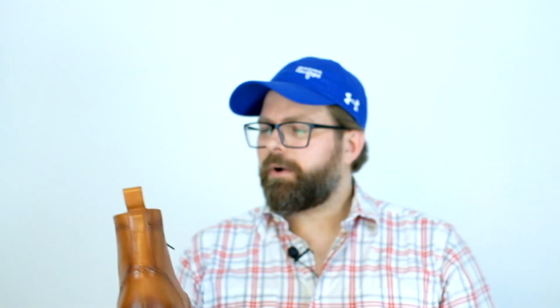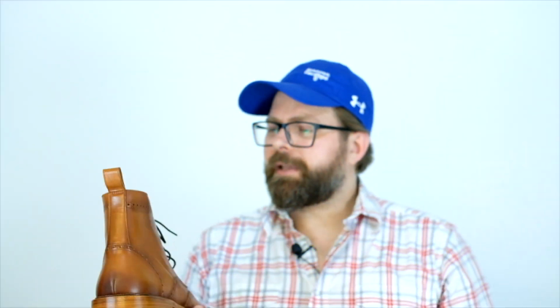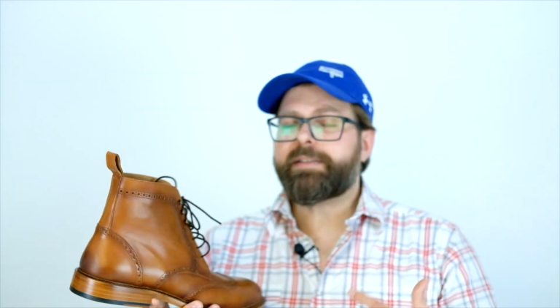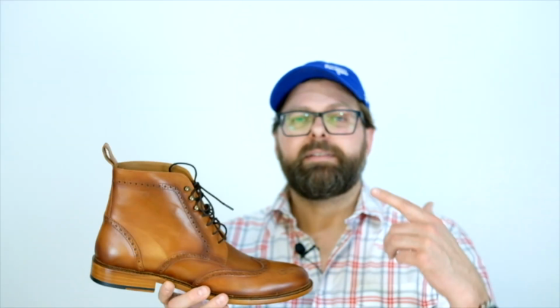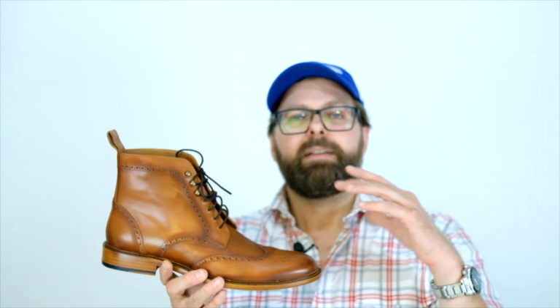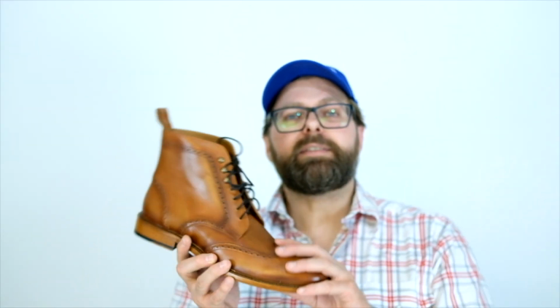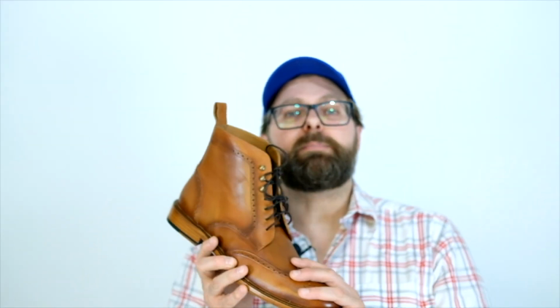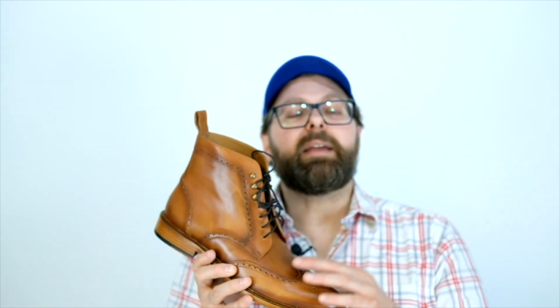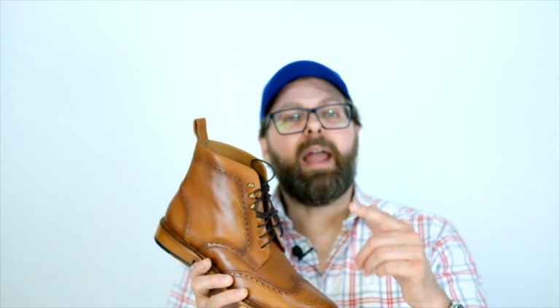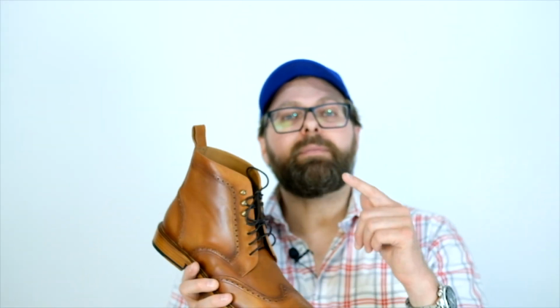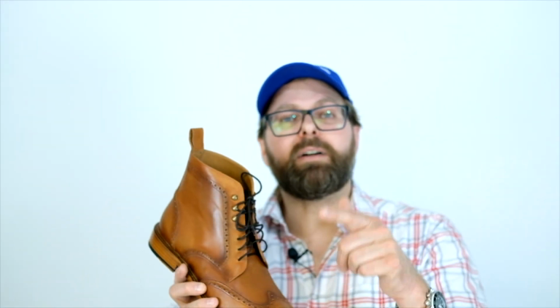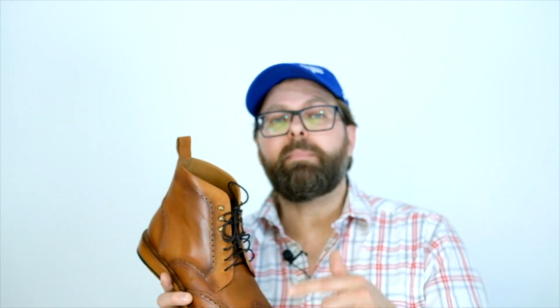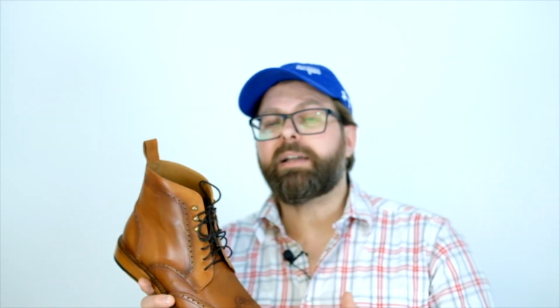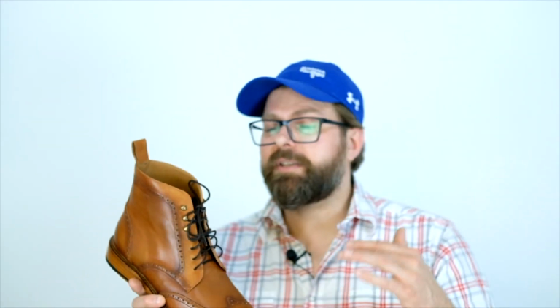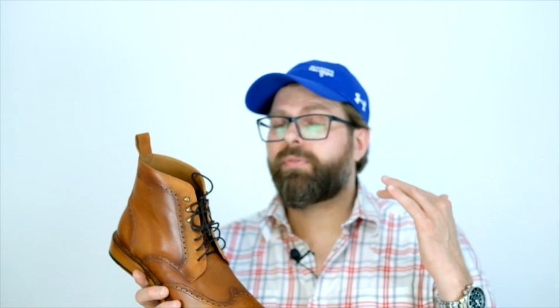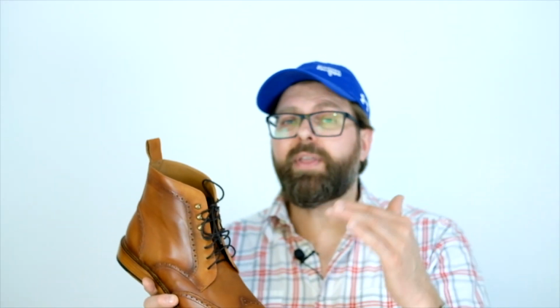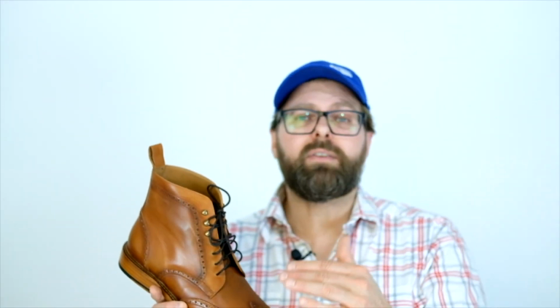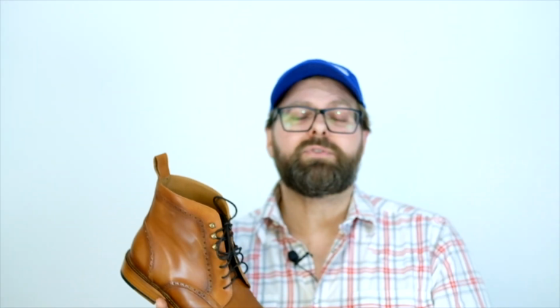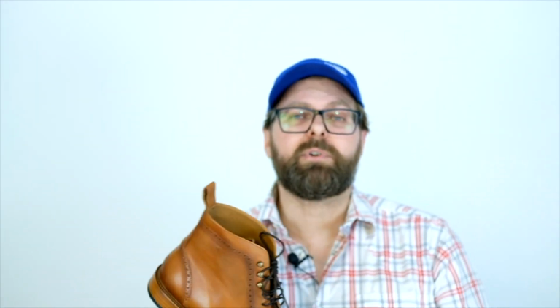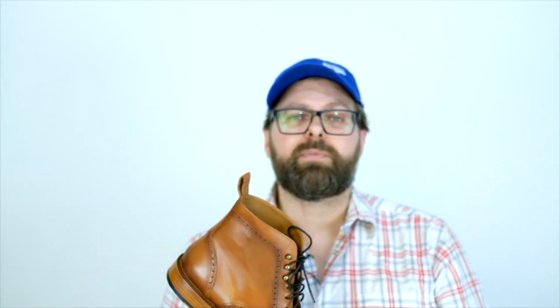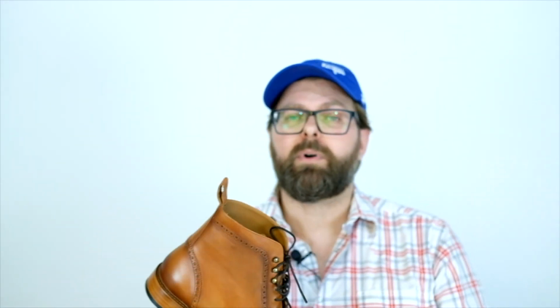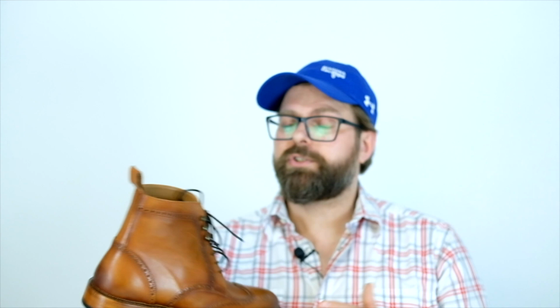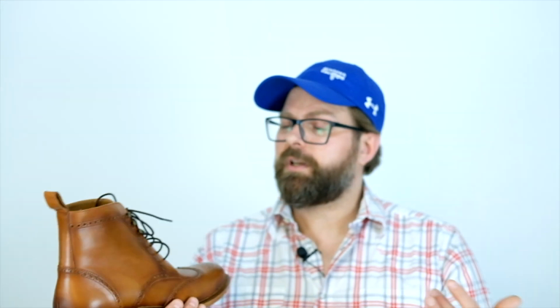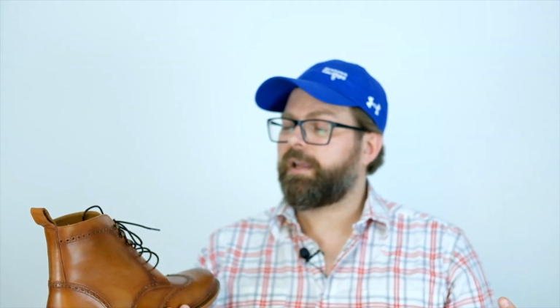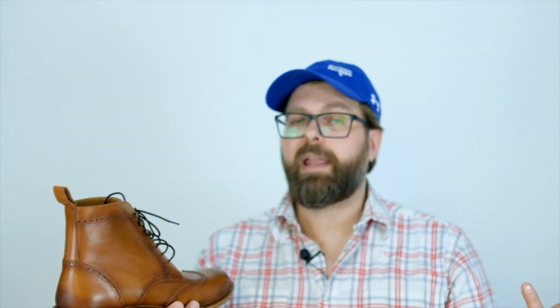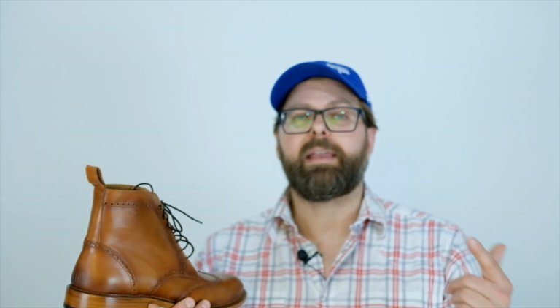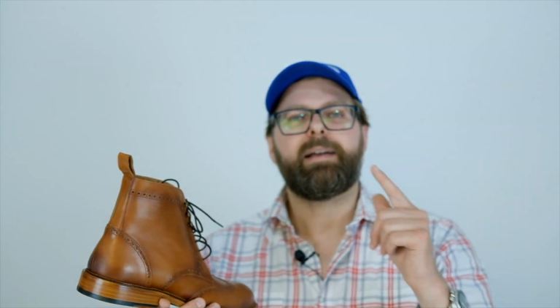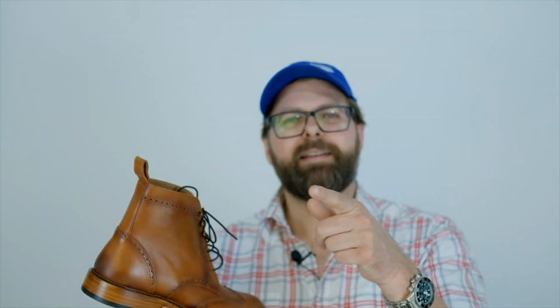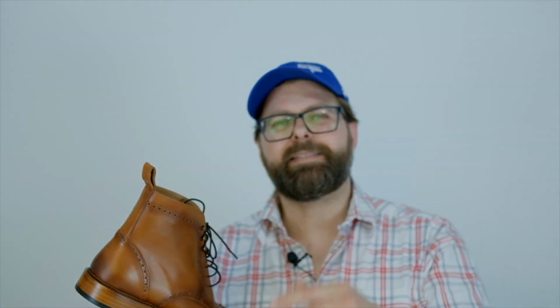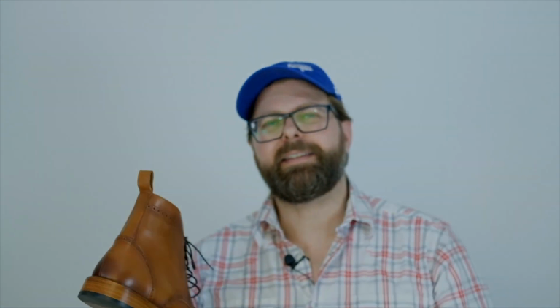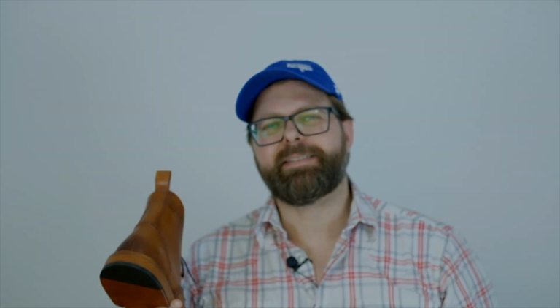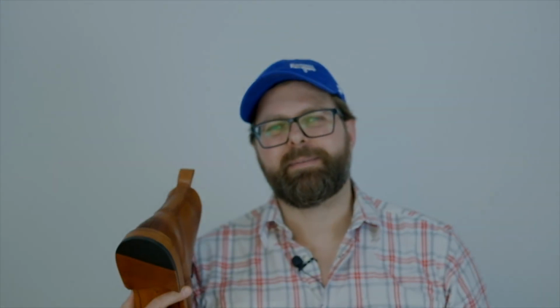All right guys, this has been a Taft unboxing. Thank you so much for watching, and I'll see you next time.